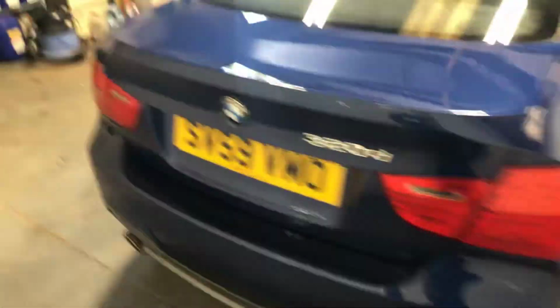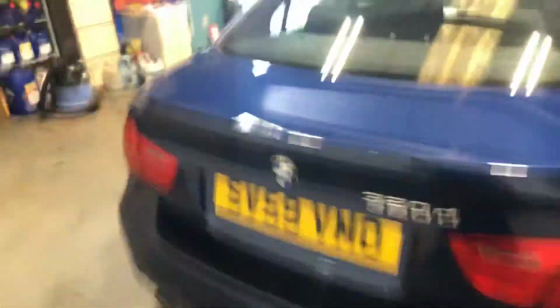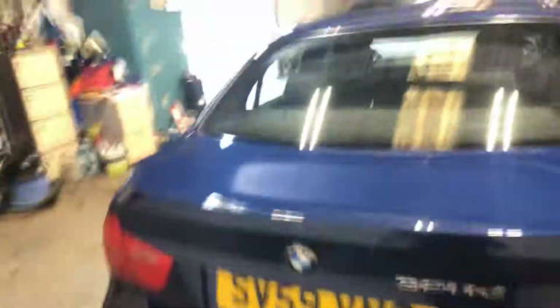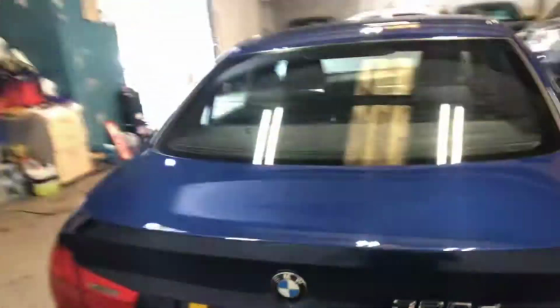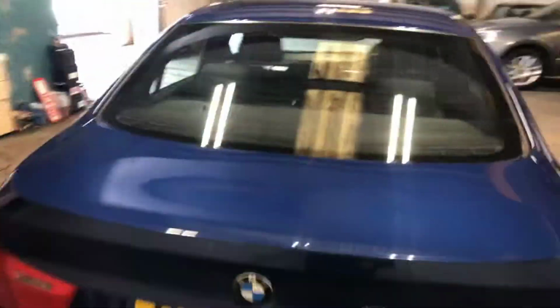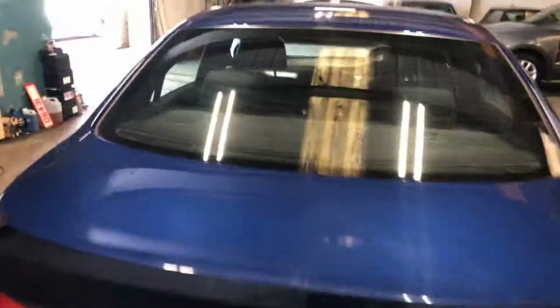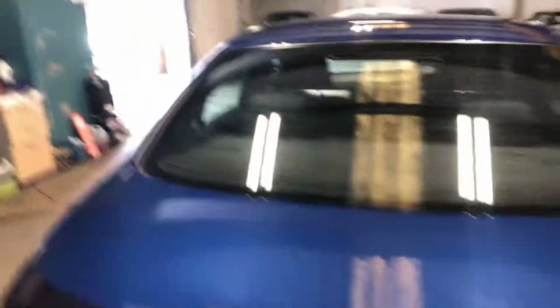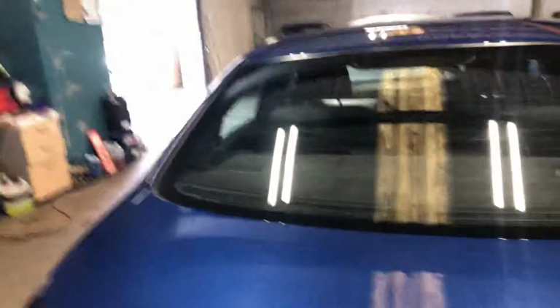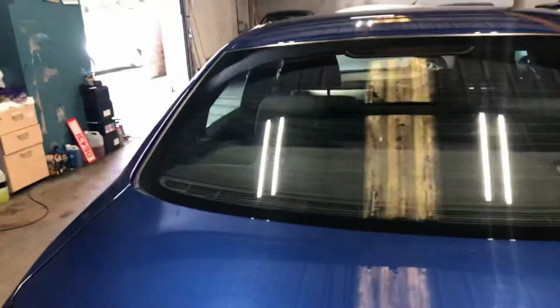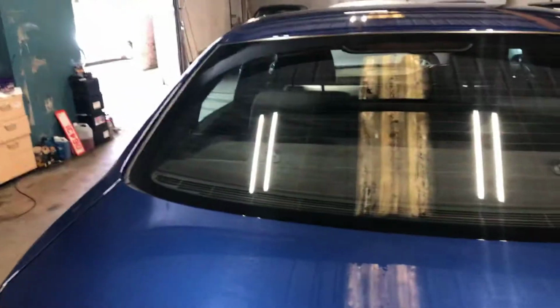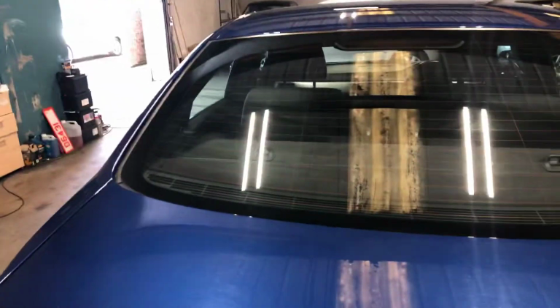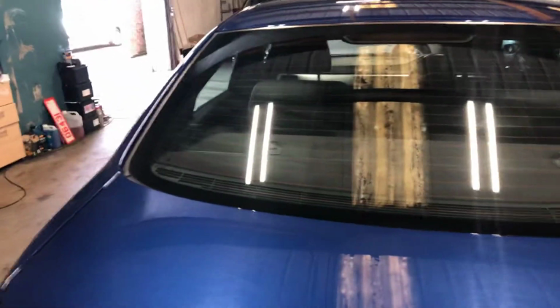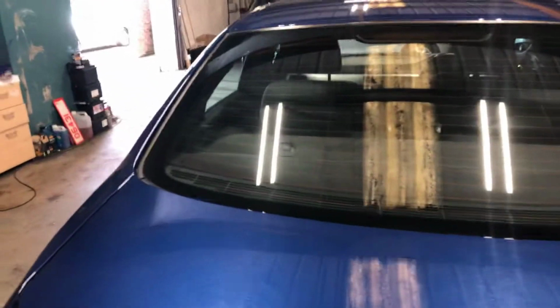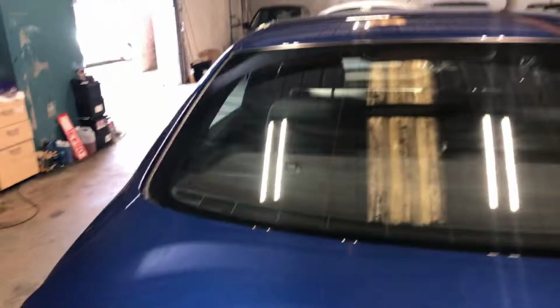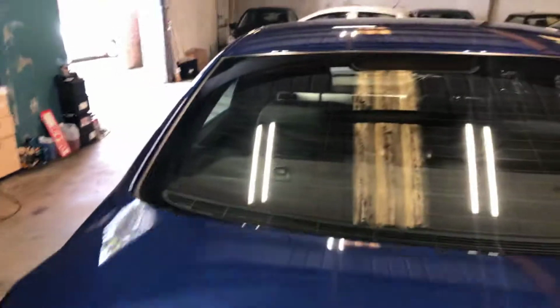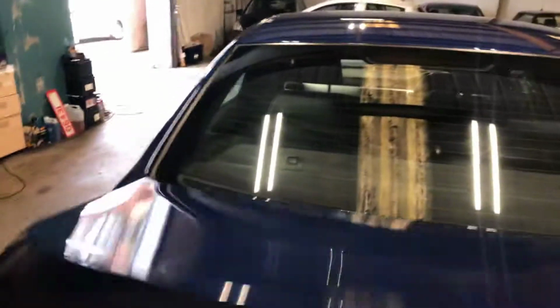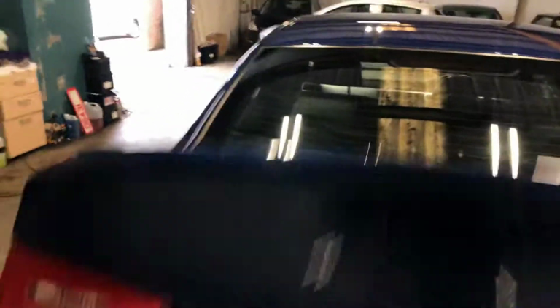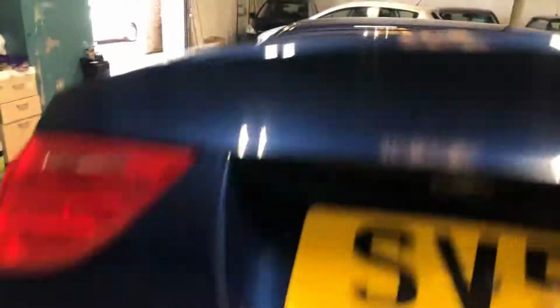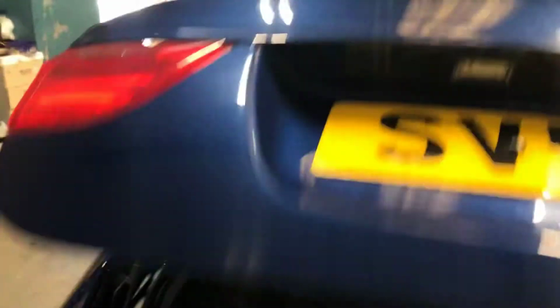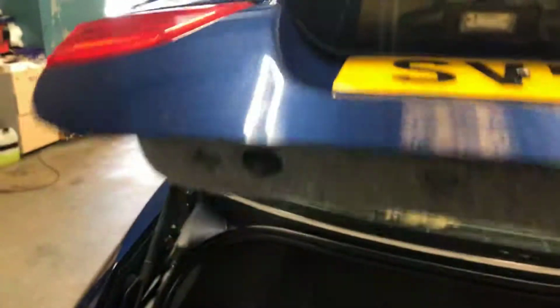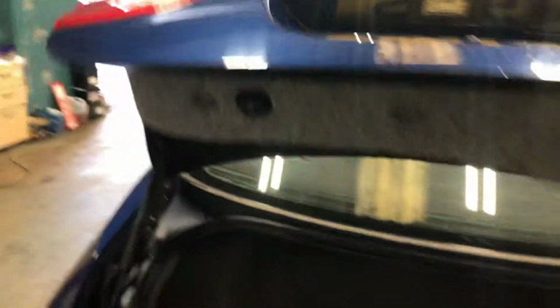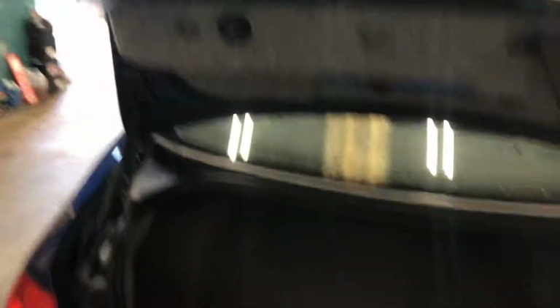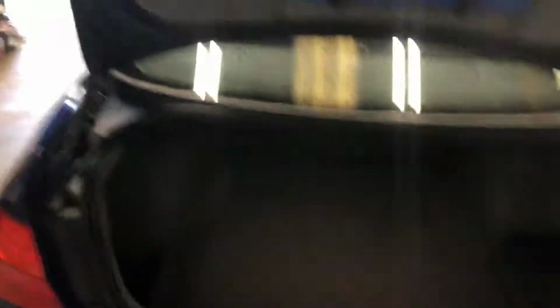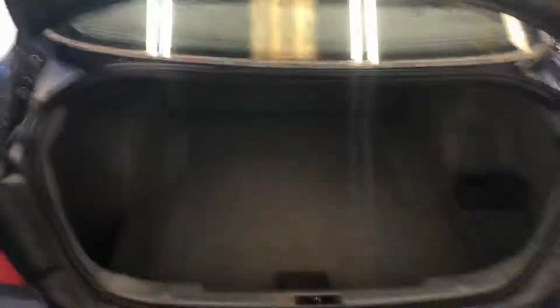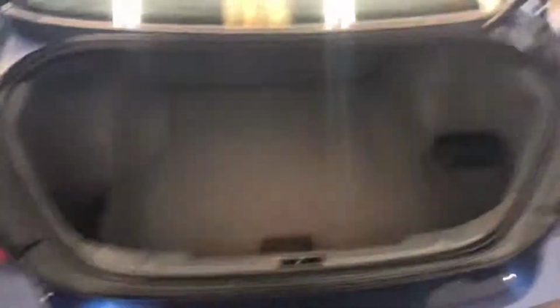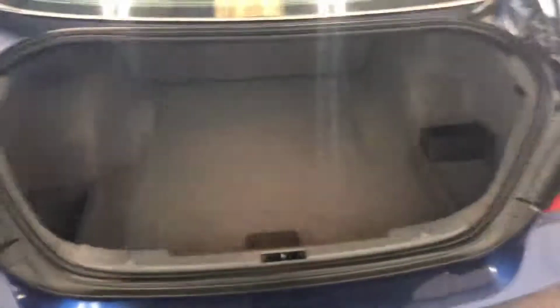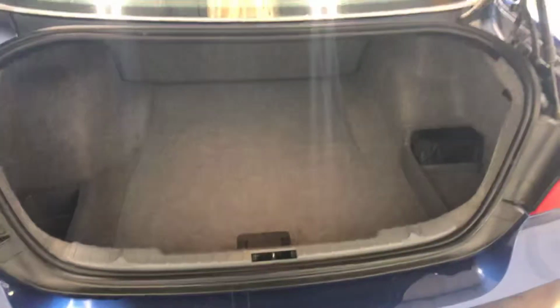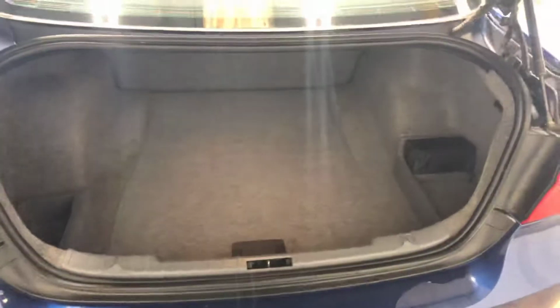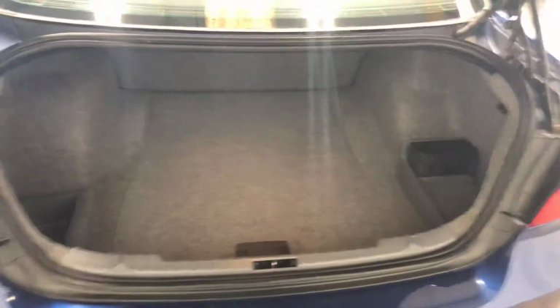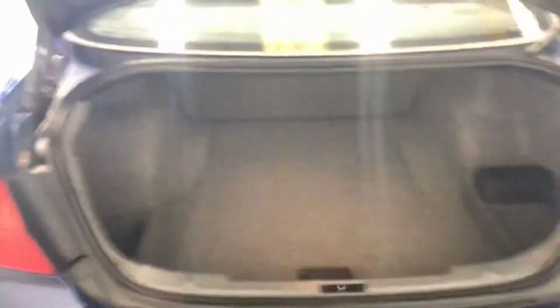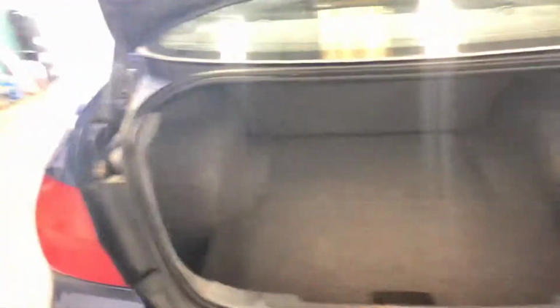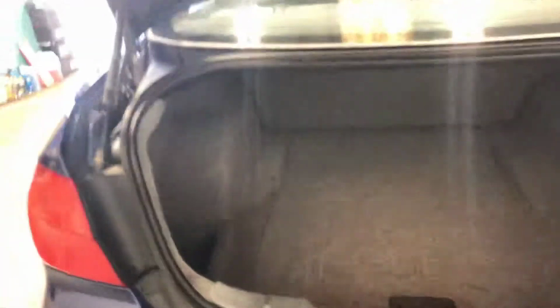I'll just pop the bonnet. This is a car that's one owner from new, which for a car of that age is pretty unusual.